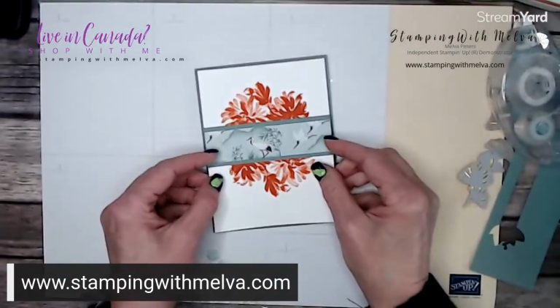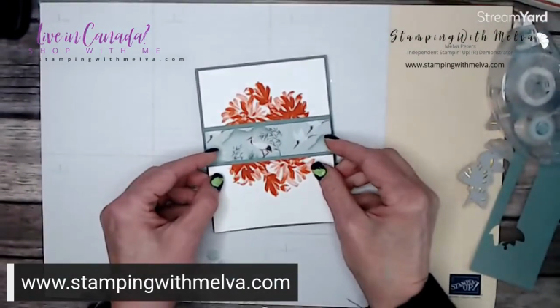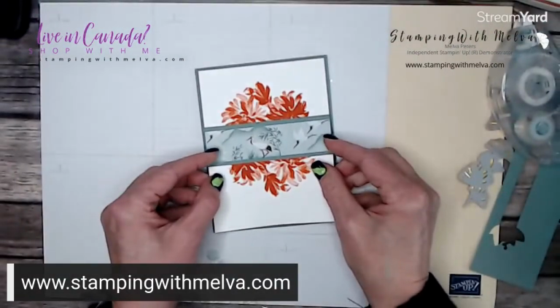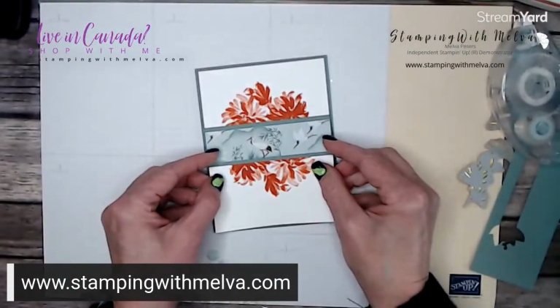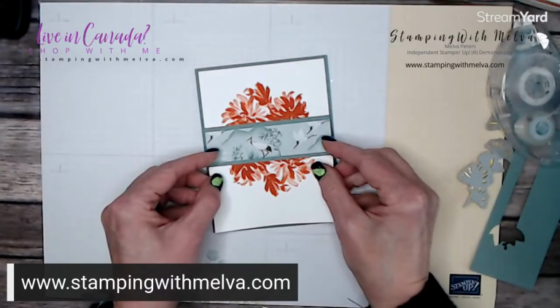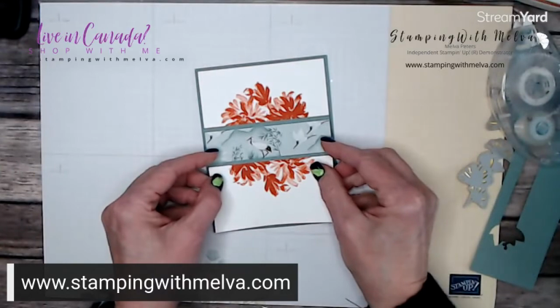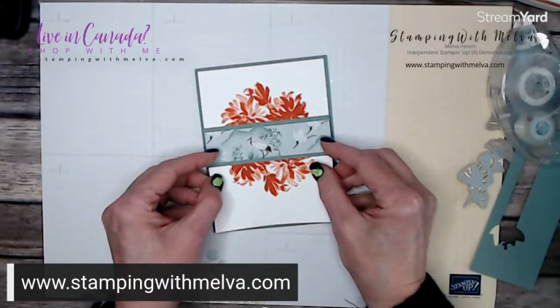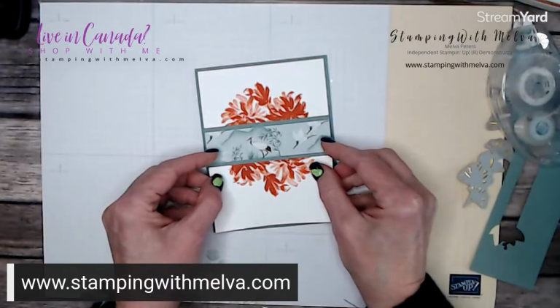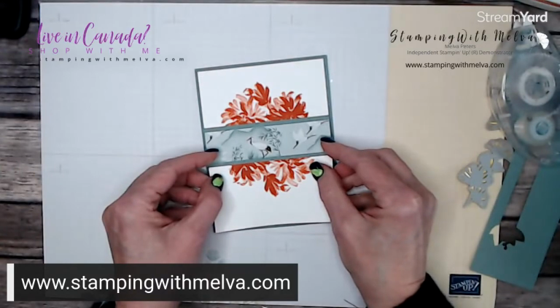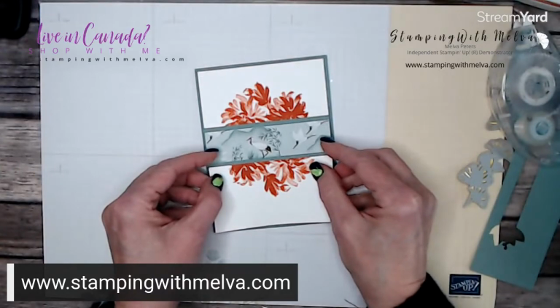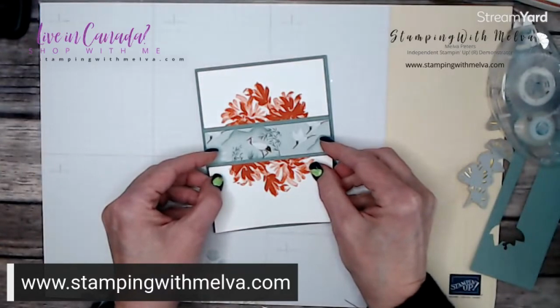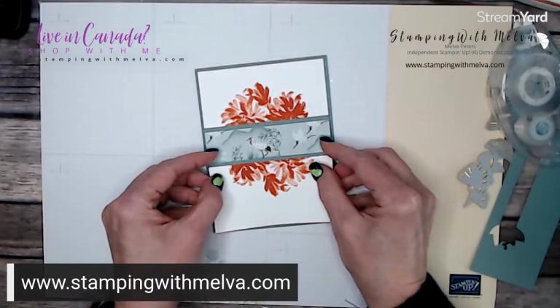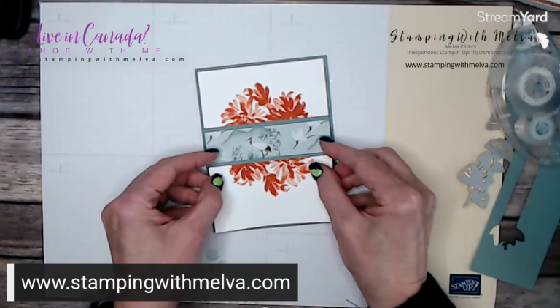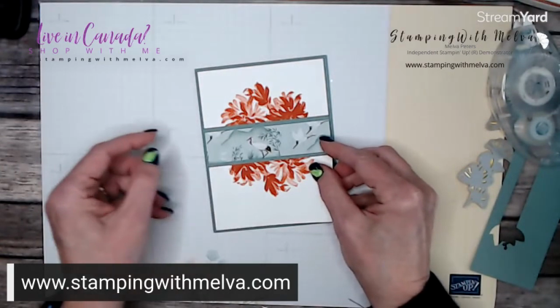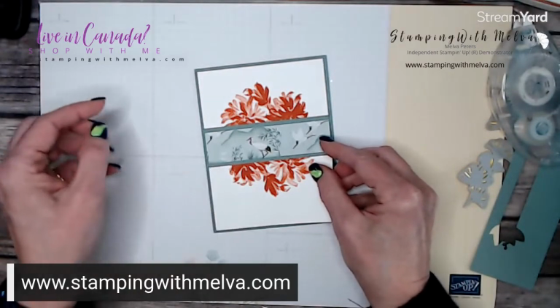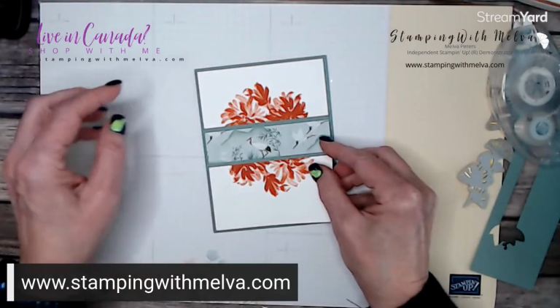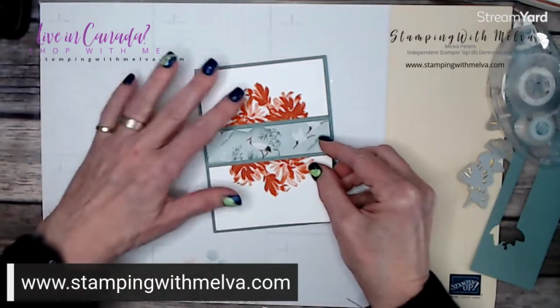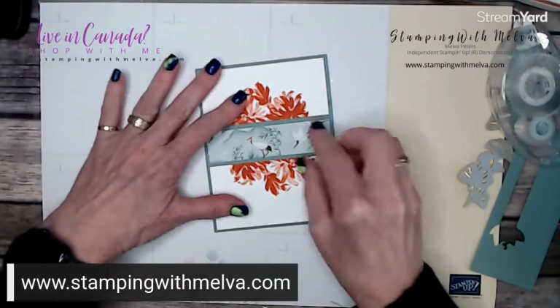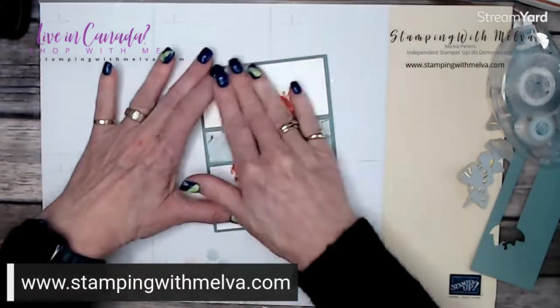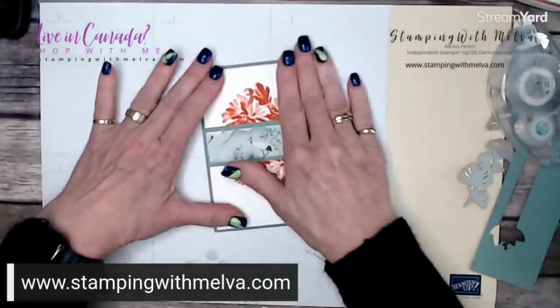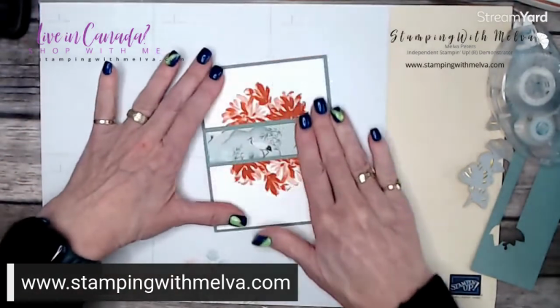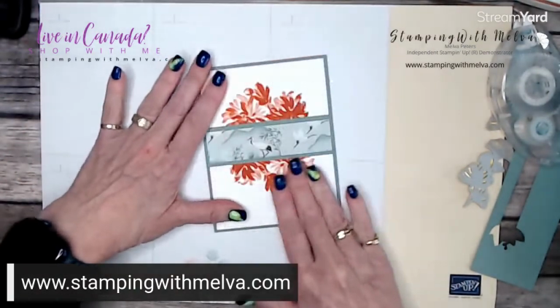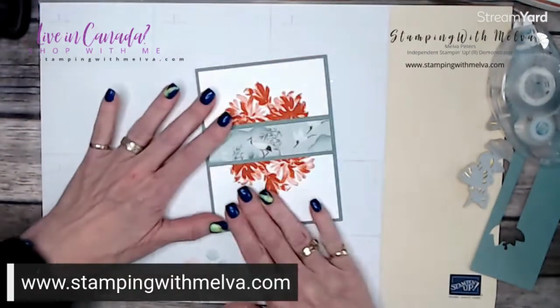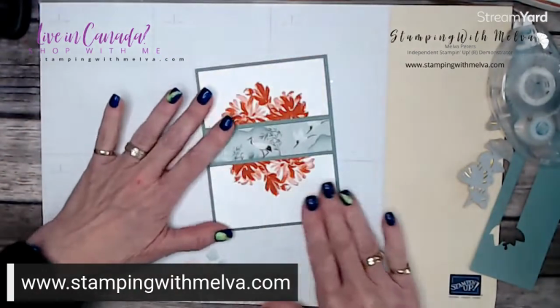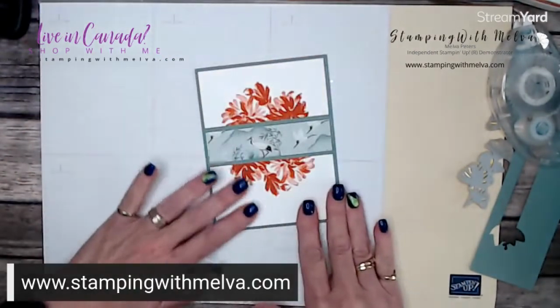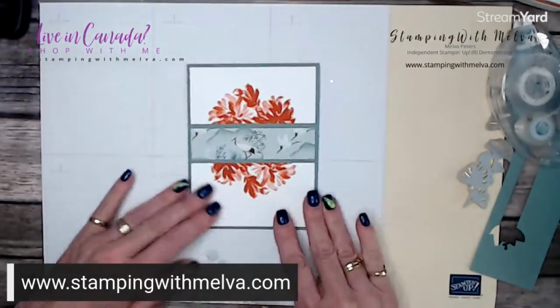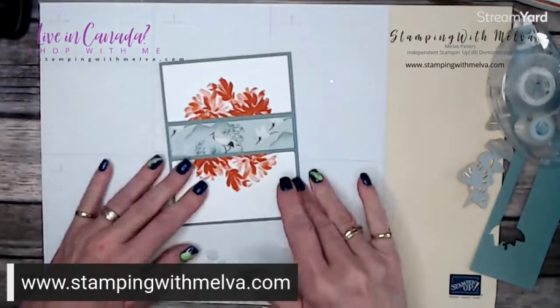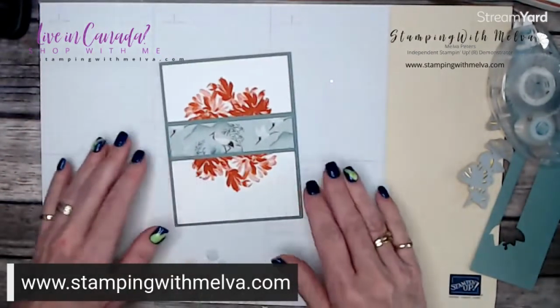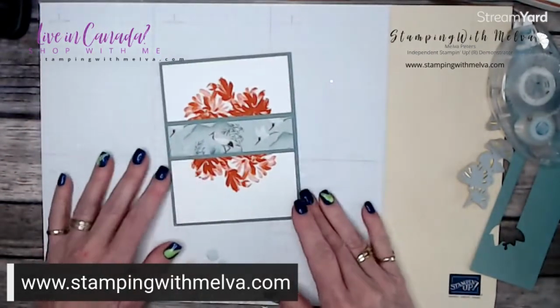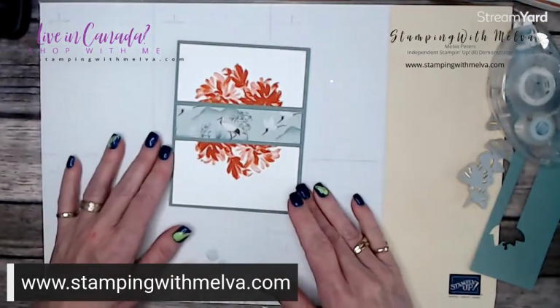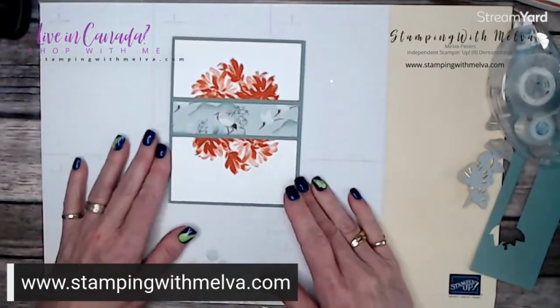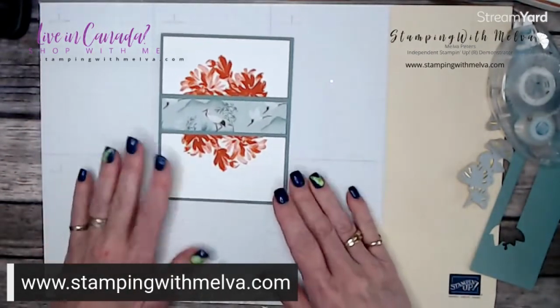This piece will adhere to your card base — make sure the designer series paper is going in the right direction. Isn't that pretty?